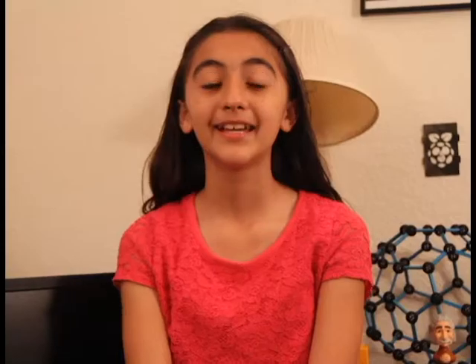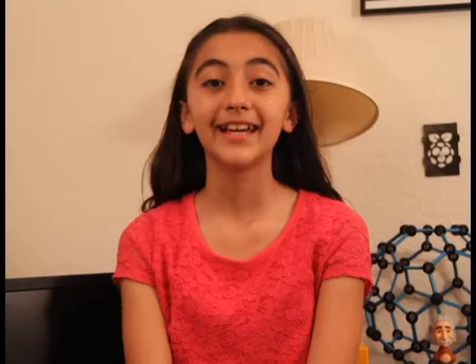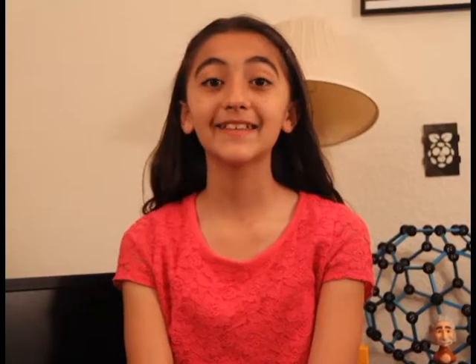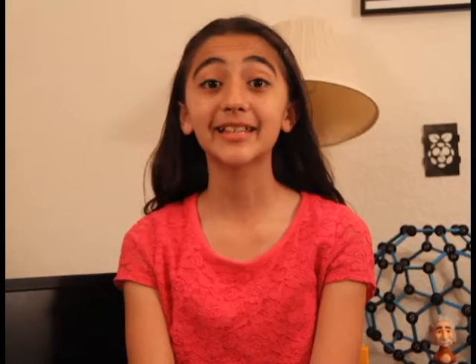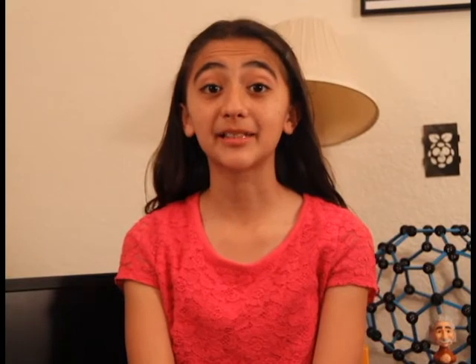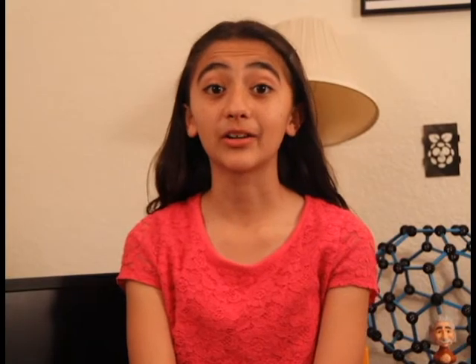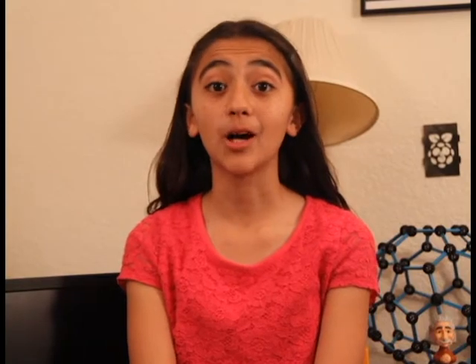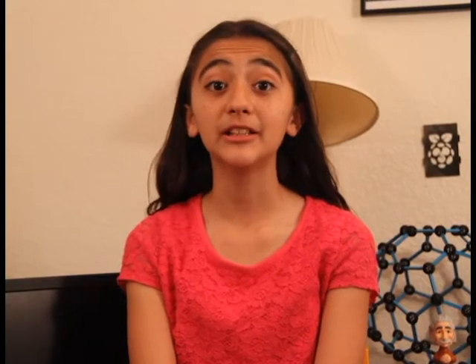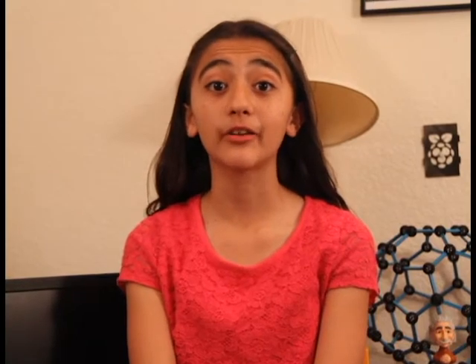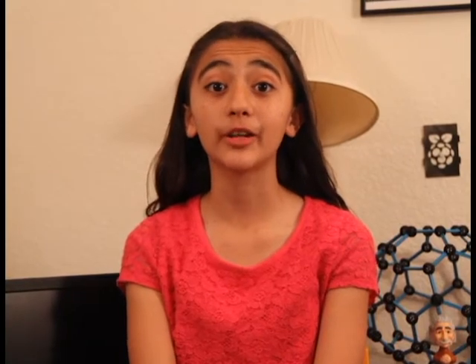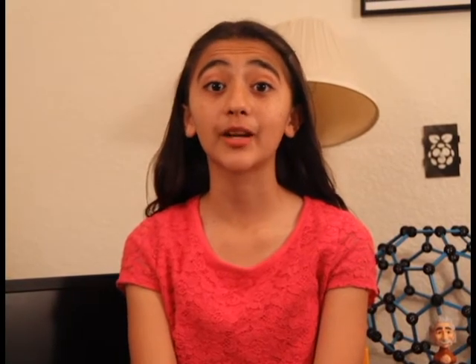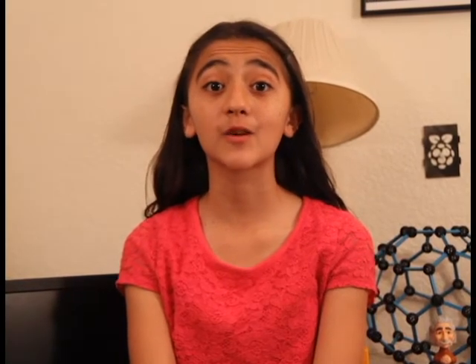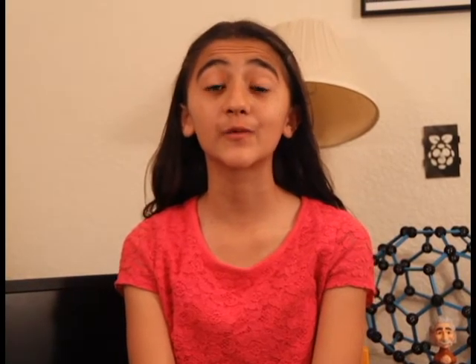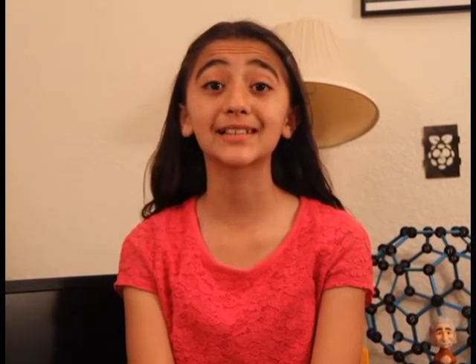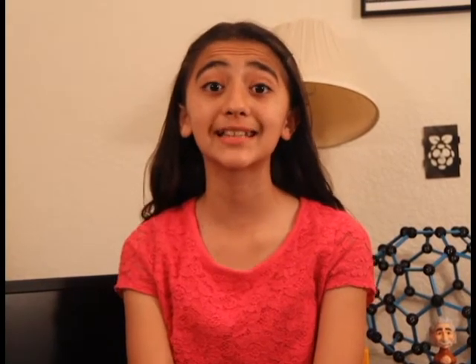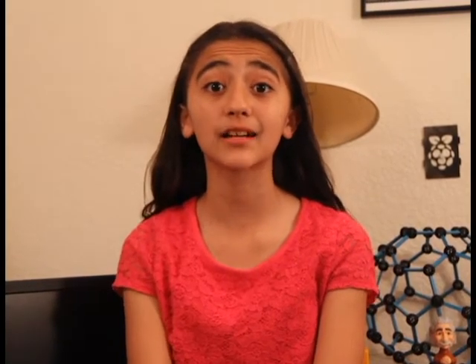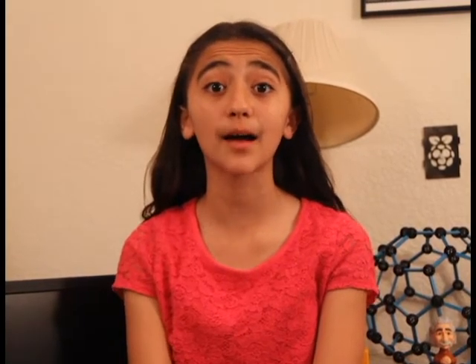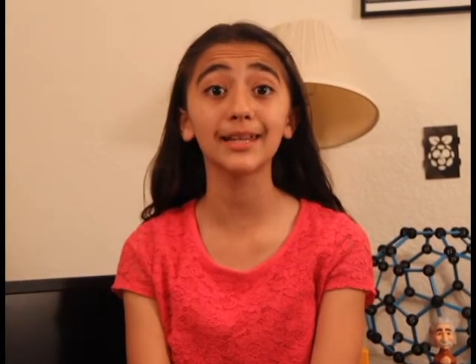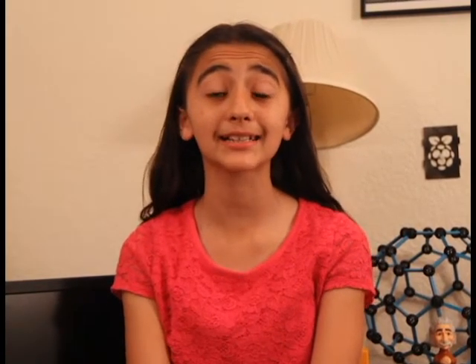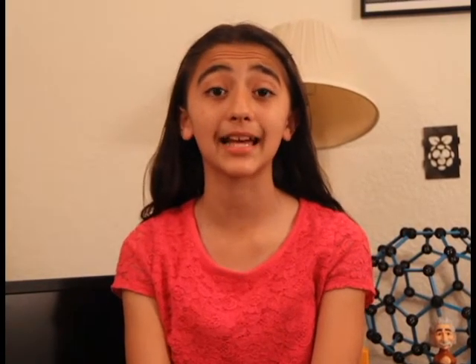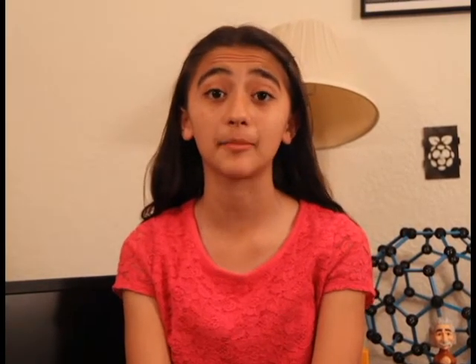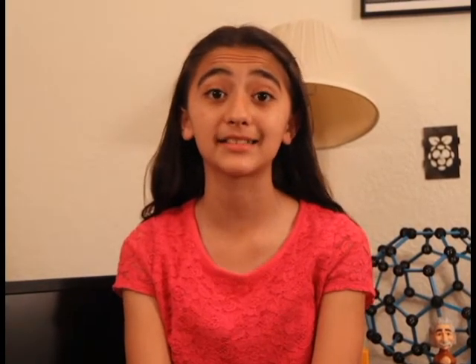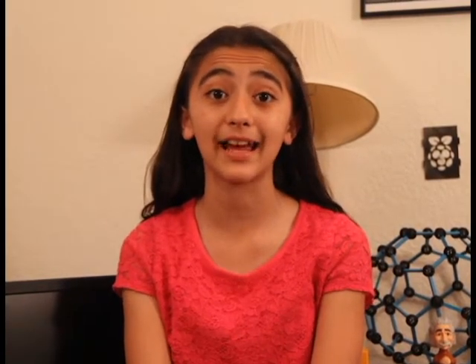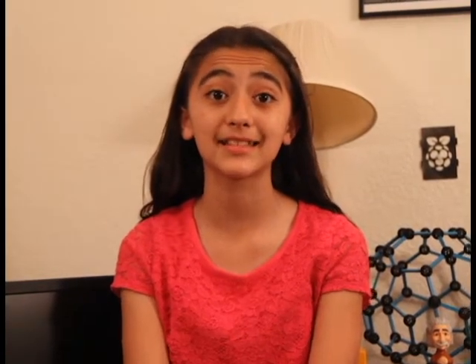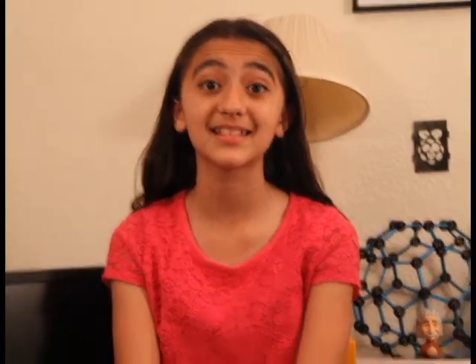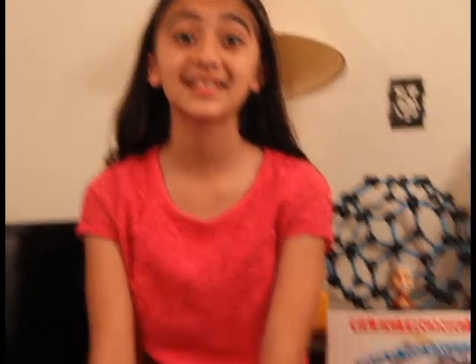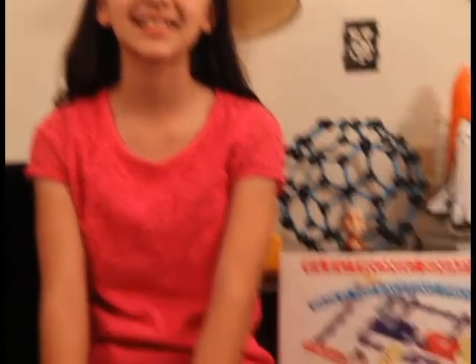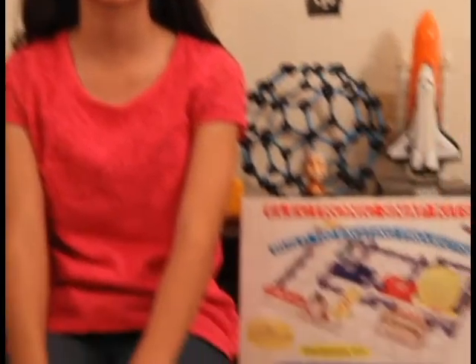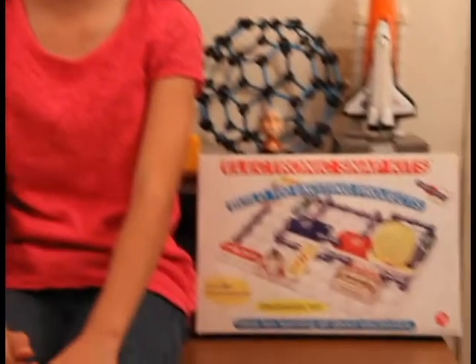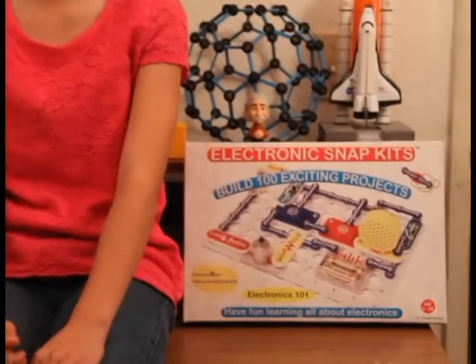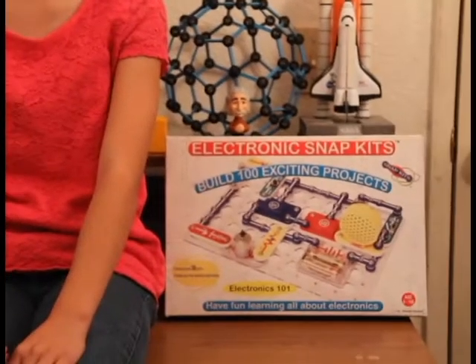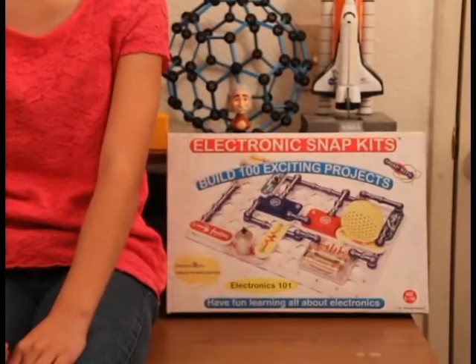In this episode, I'll be showing you one of the first kits that got me excited about science: Snap Circuits.